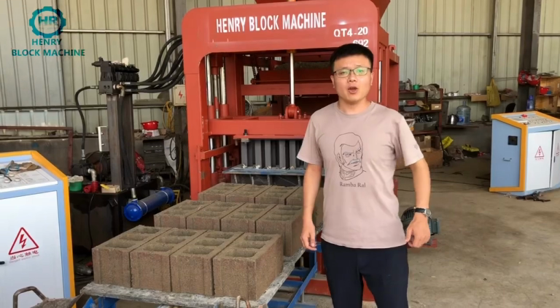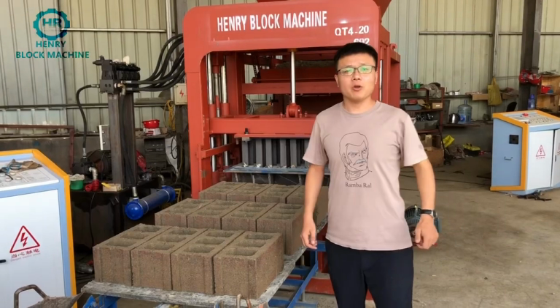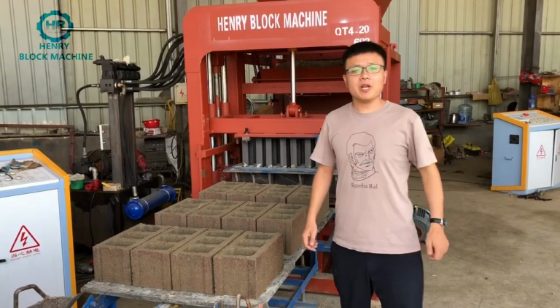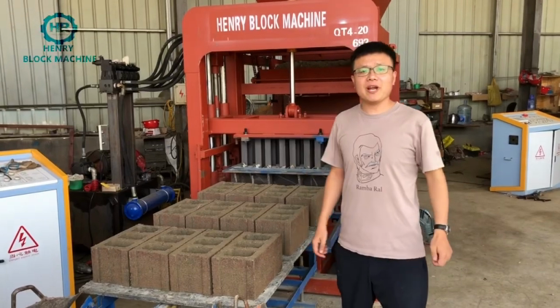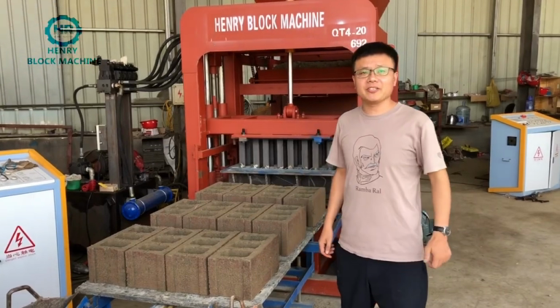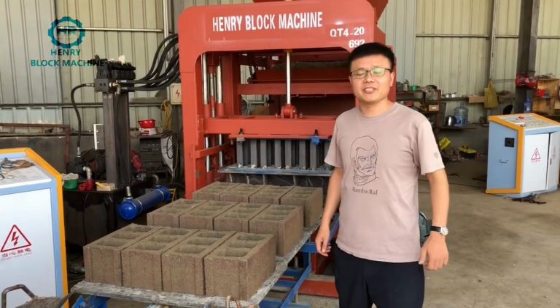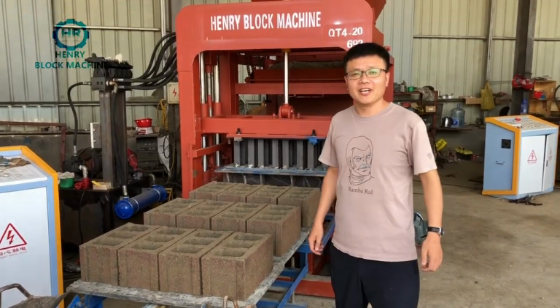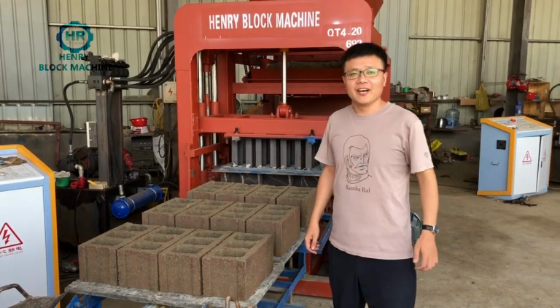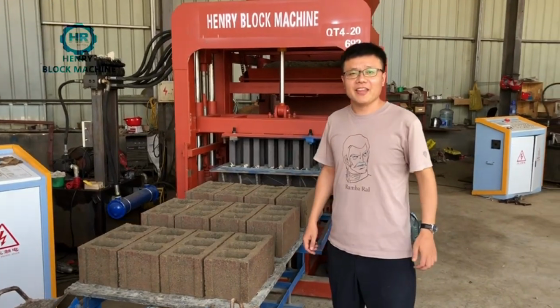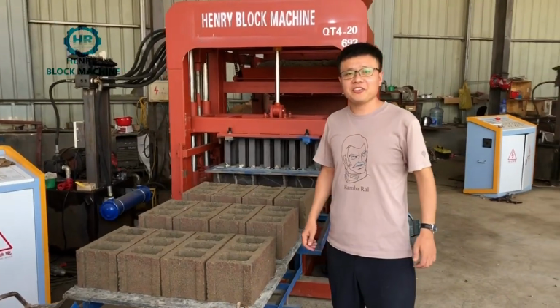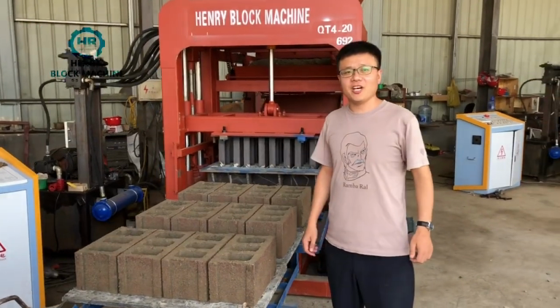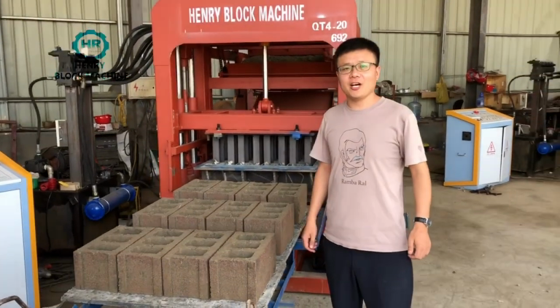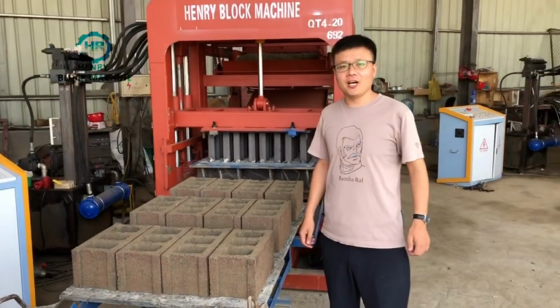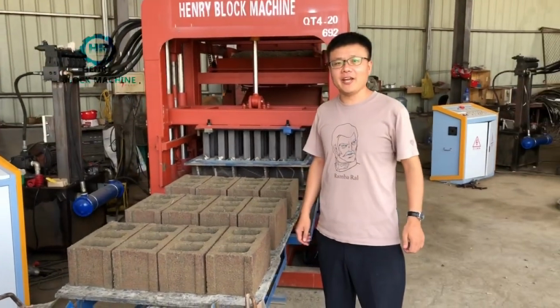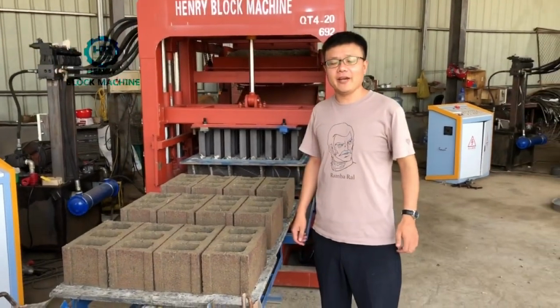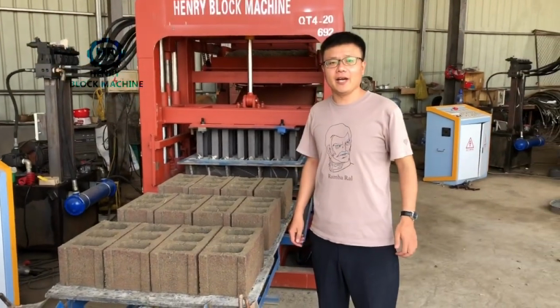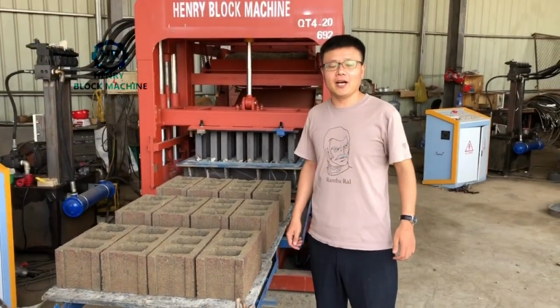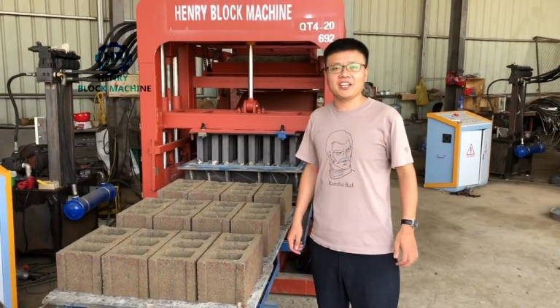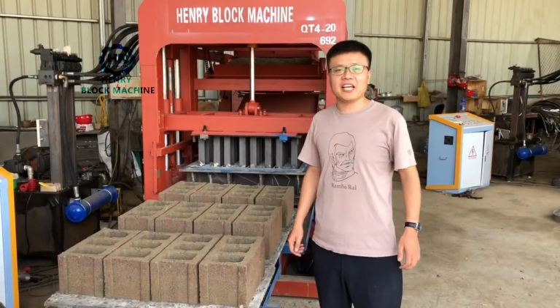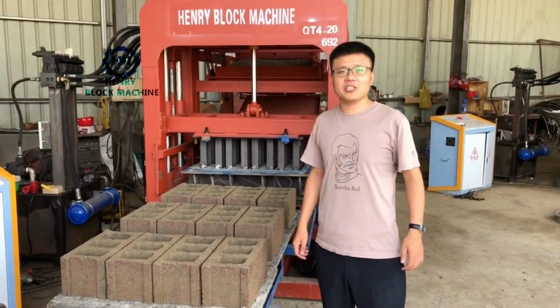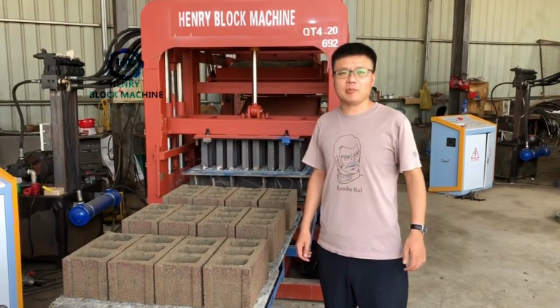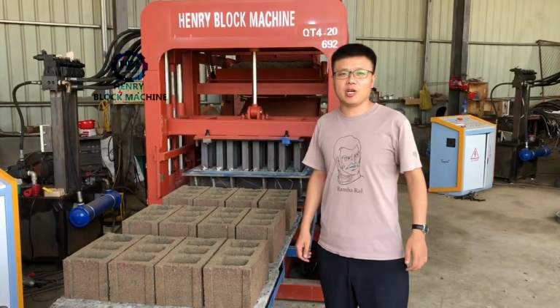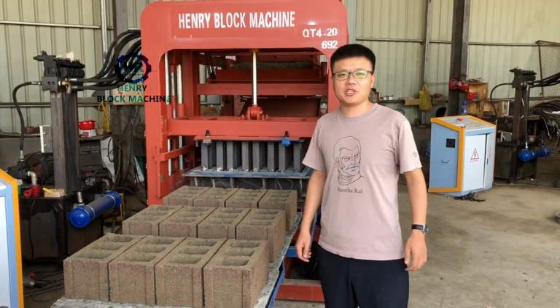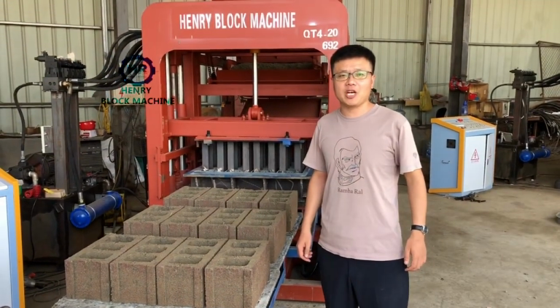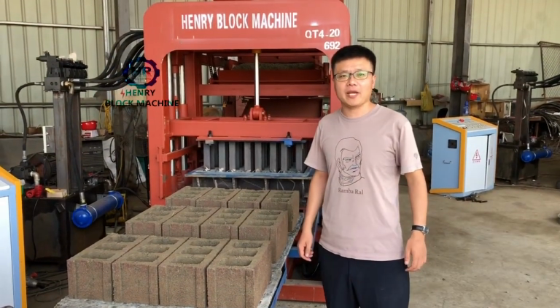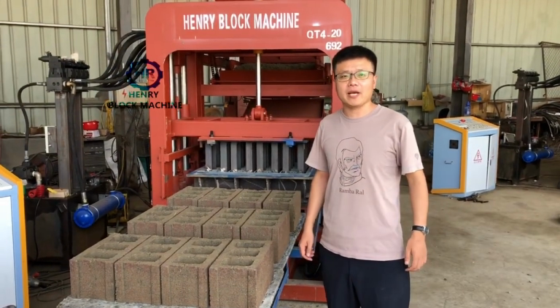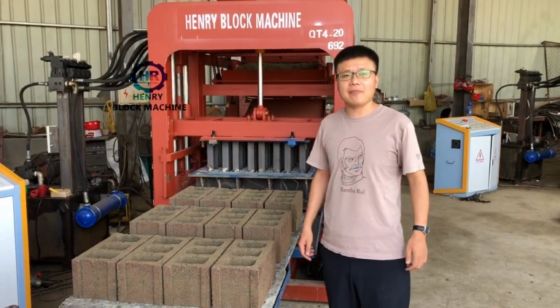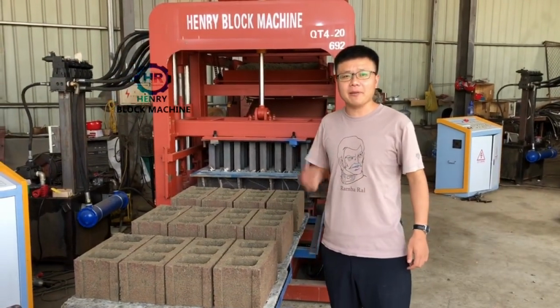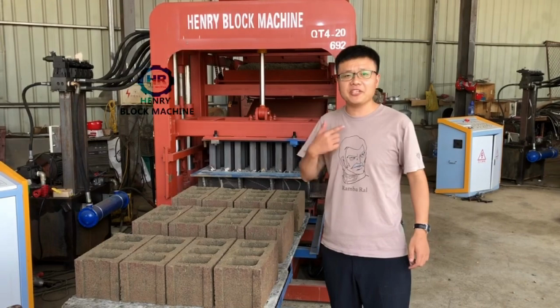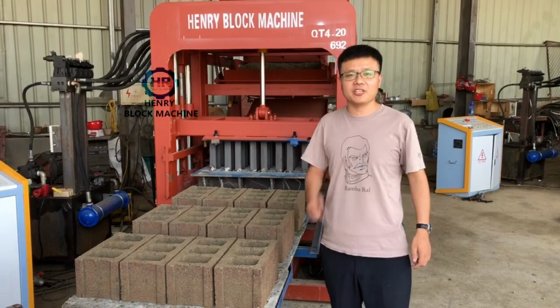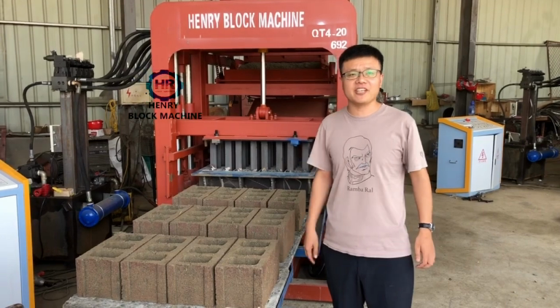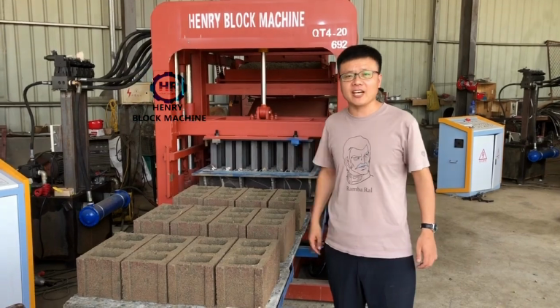Hello, good morning buddies. This is the Henry Intelligent Block Machine Company. My name is Isaac.